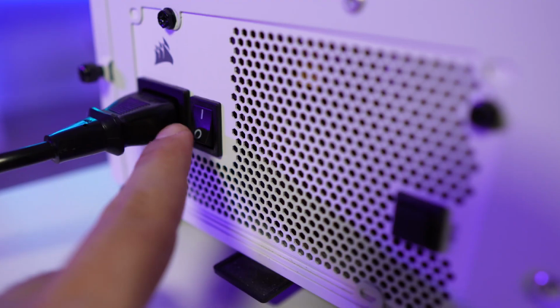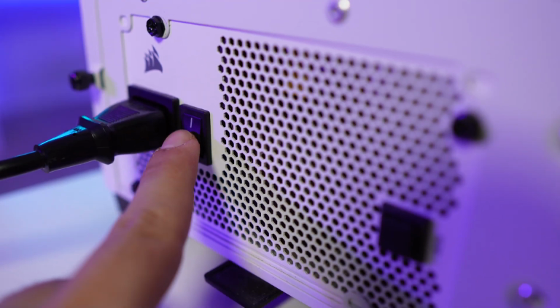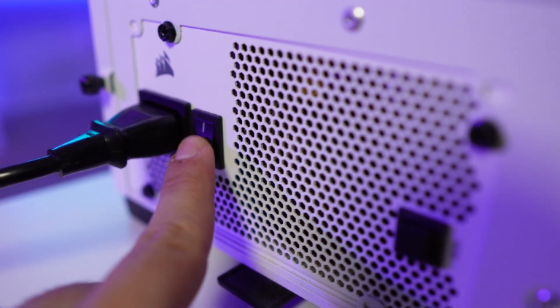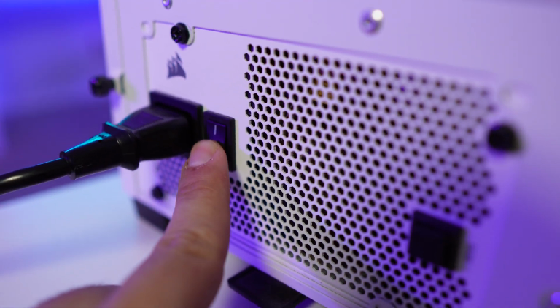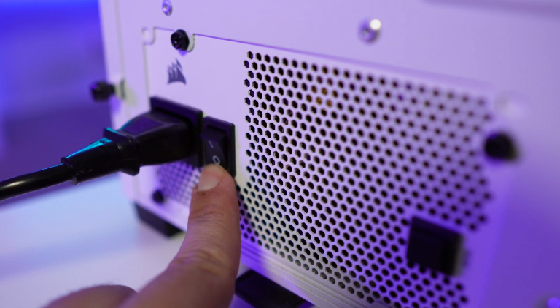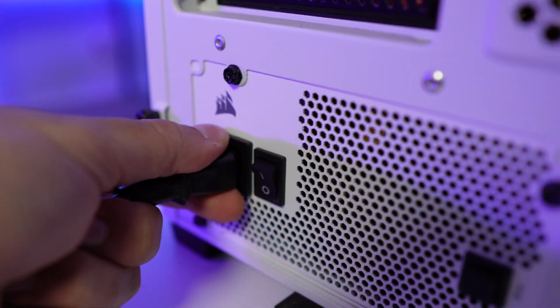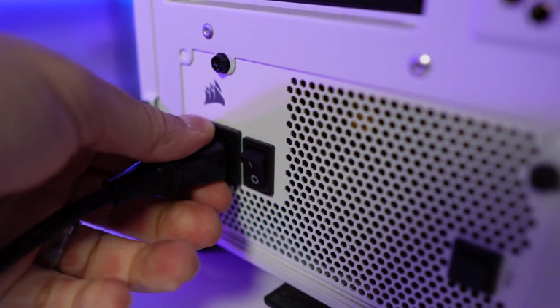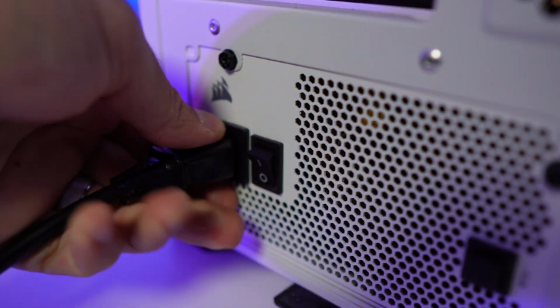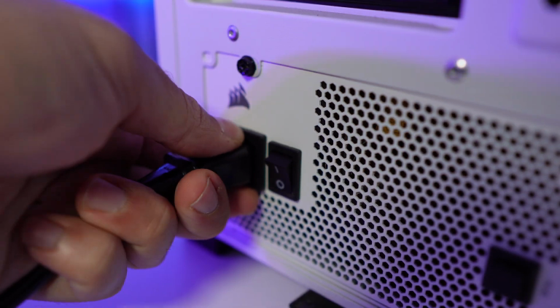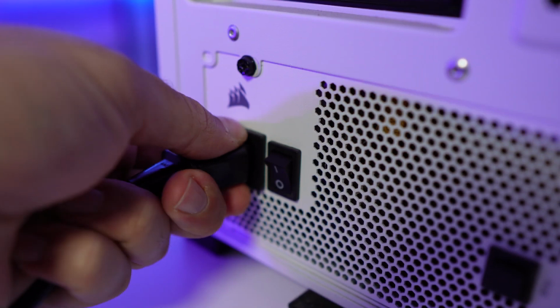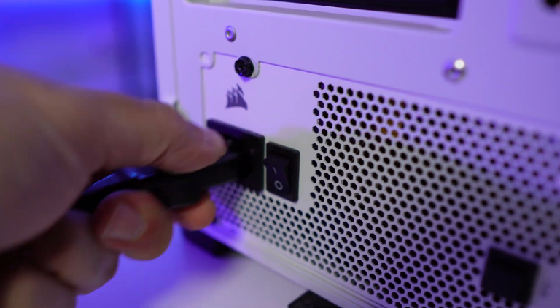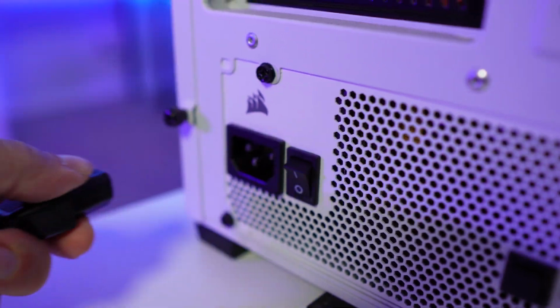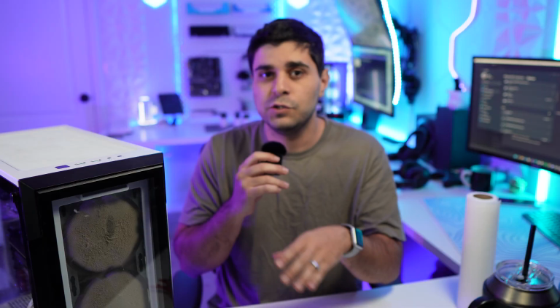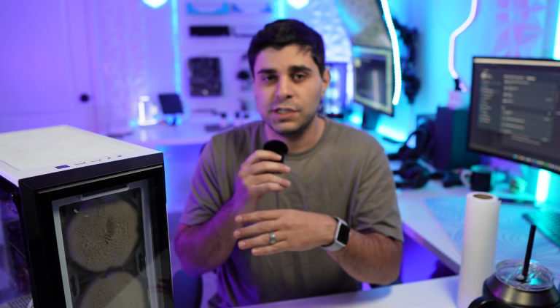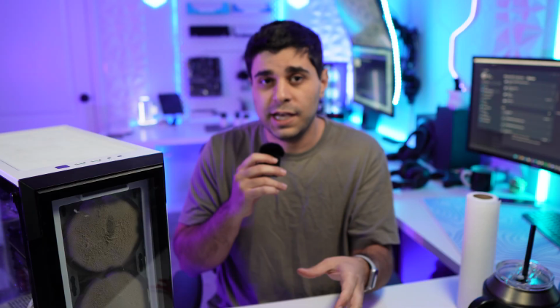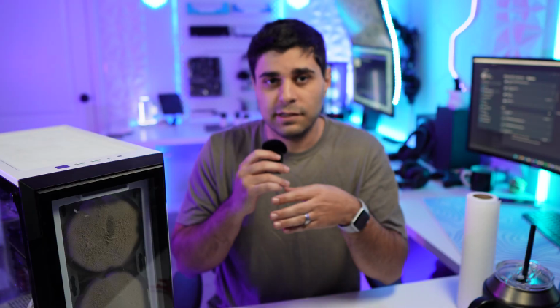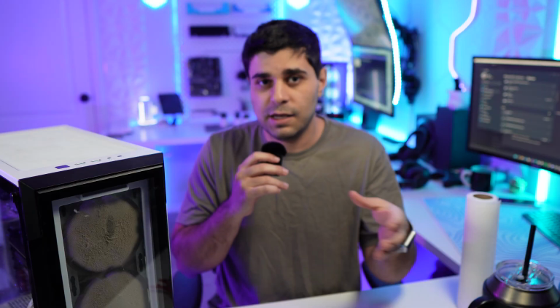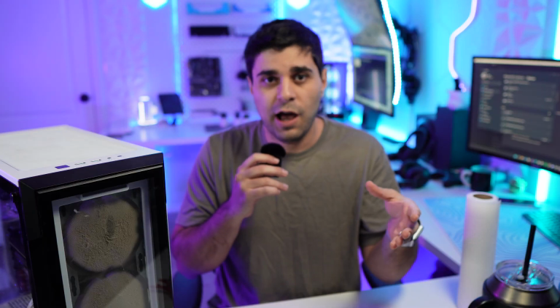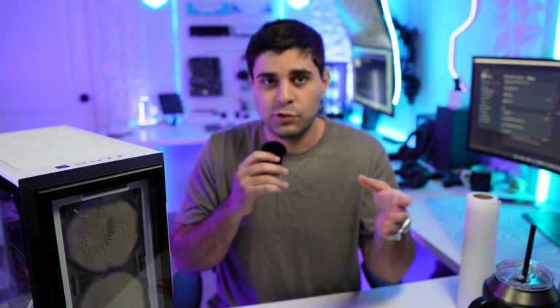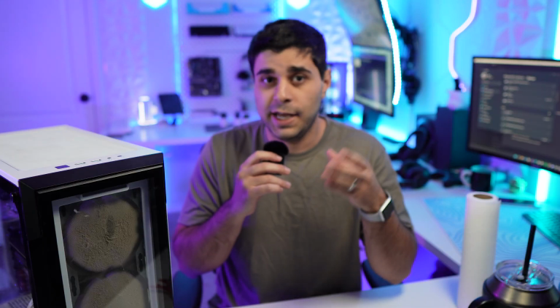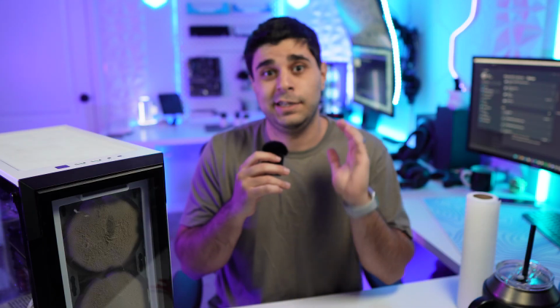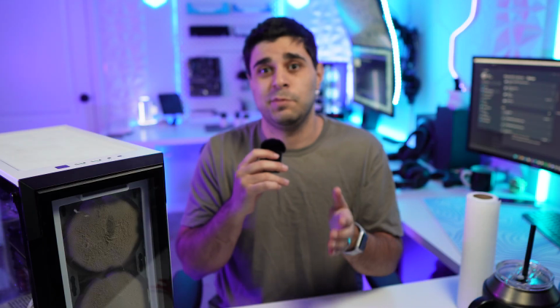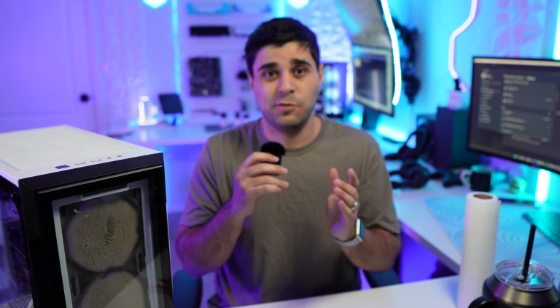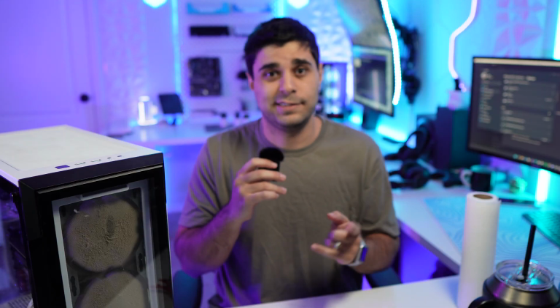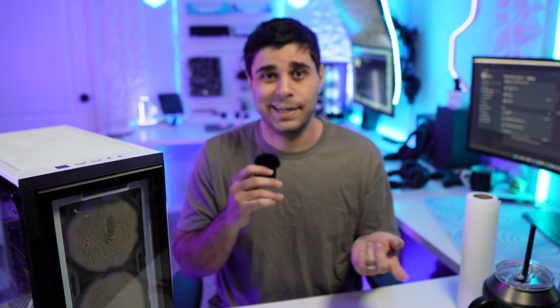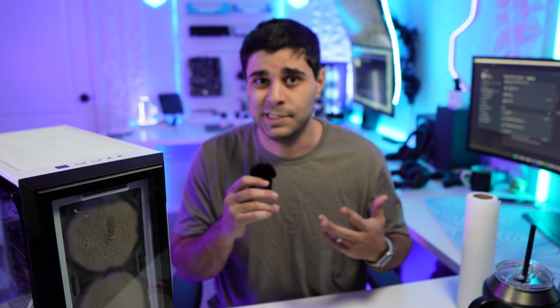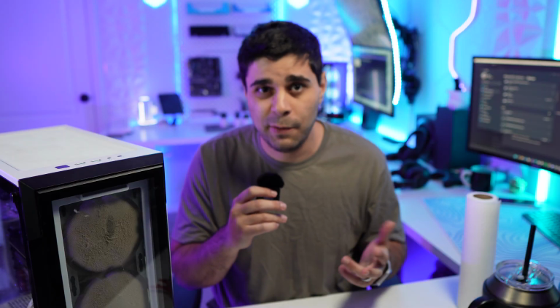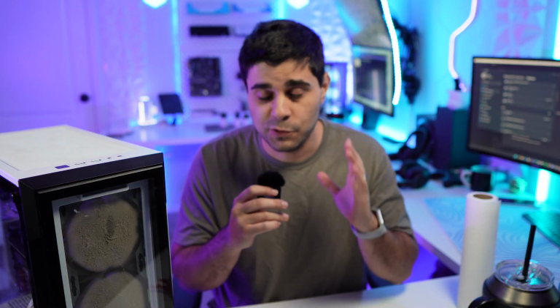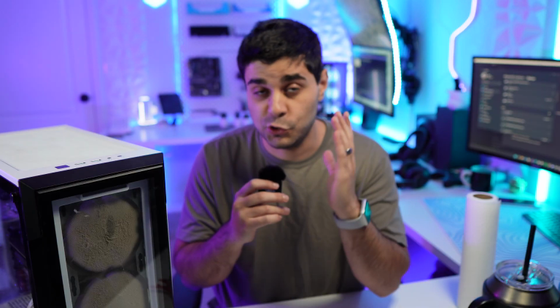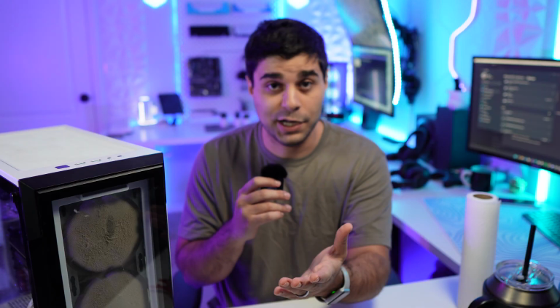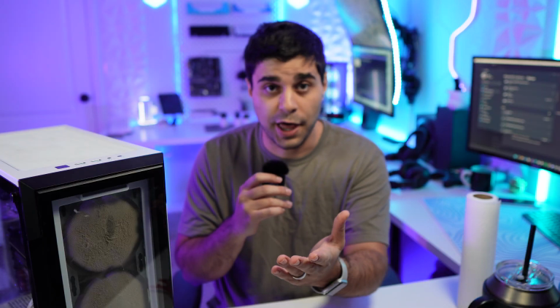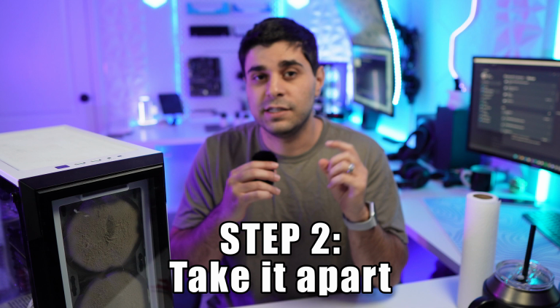The first thing you want to do is obviously turn off your PC, then turn off the power supply and unplug the cable. Those are the first things you want to do, just in case you decided to clean your PC while still connected to power — which you should not do.